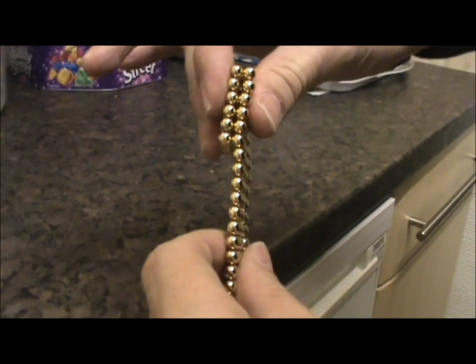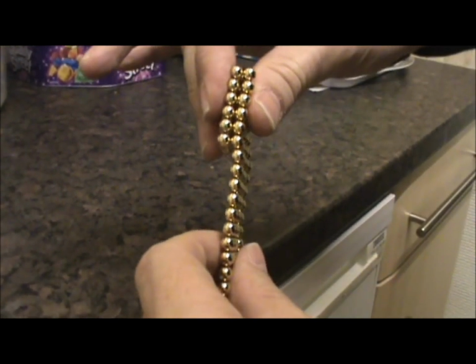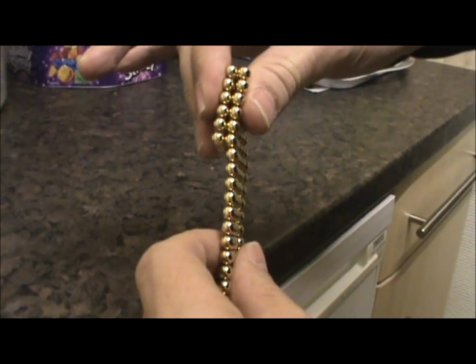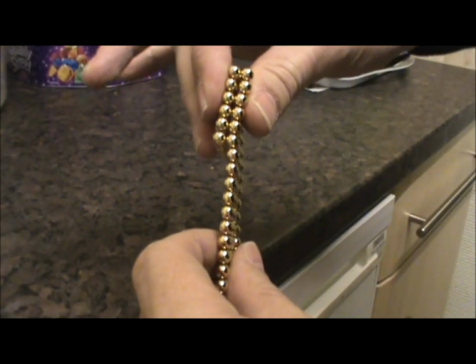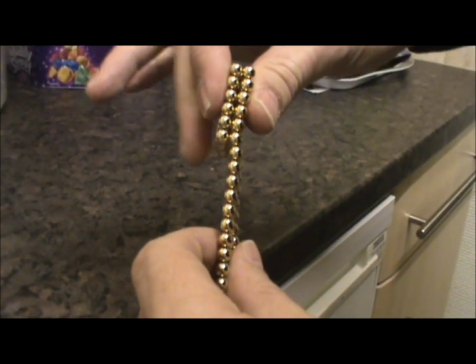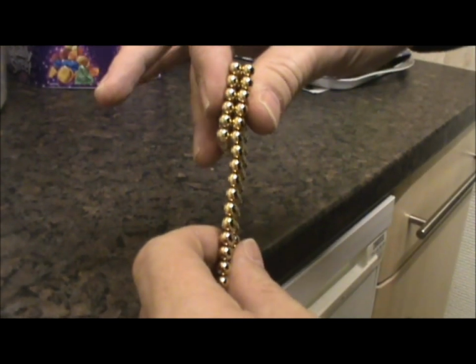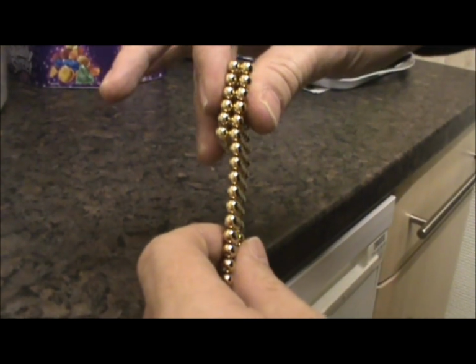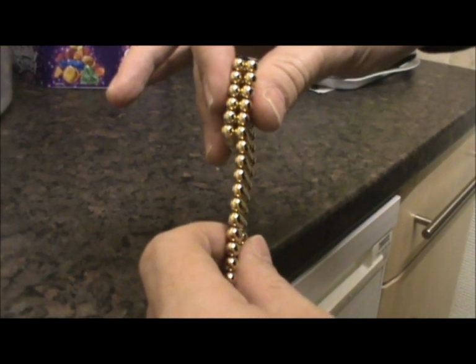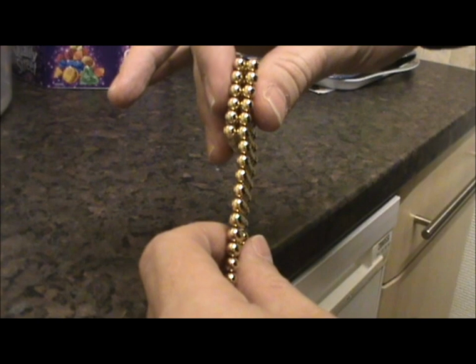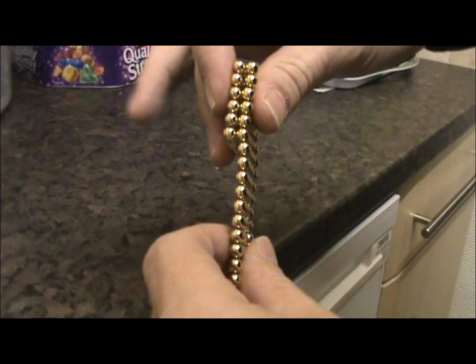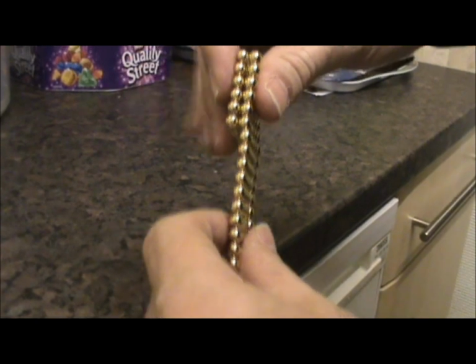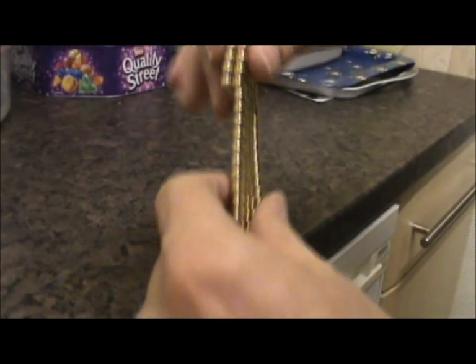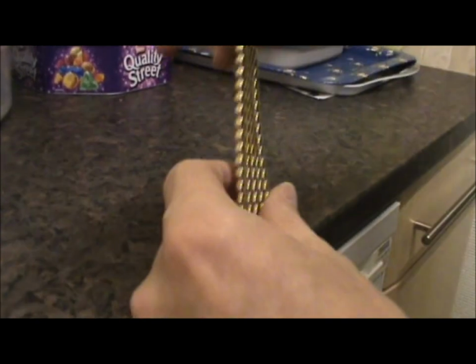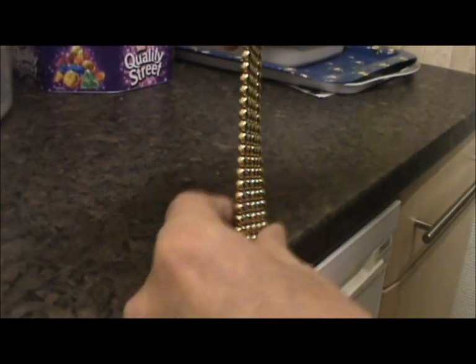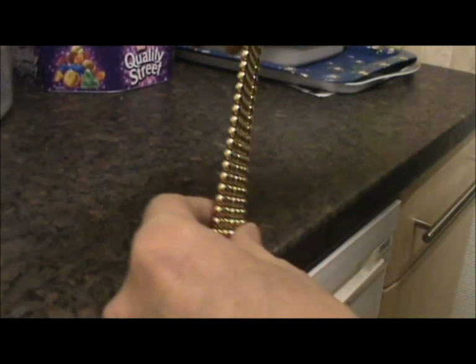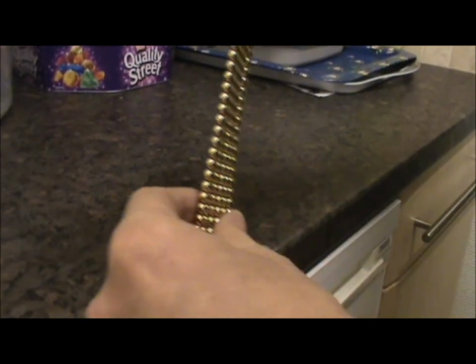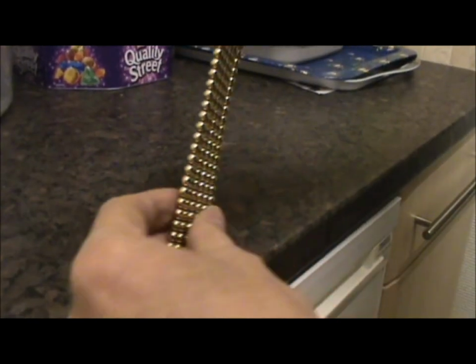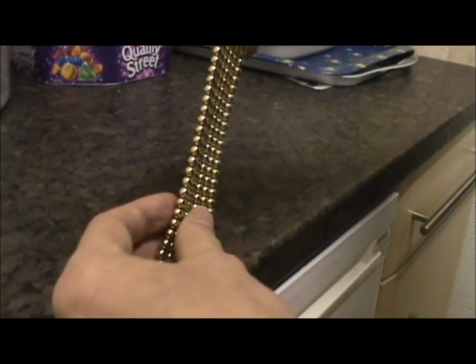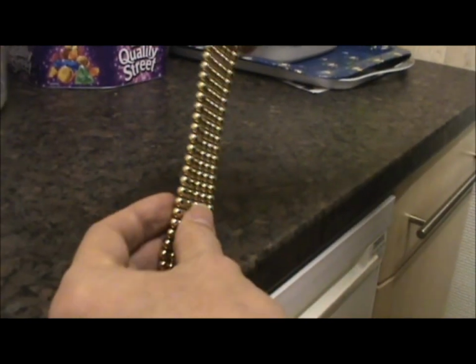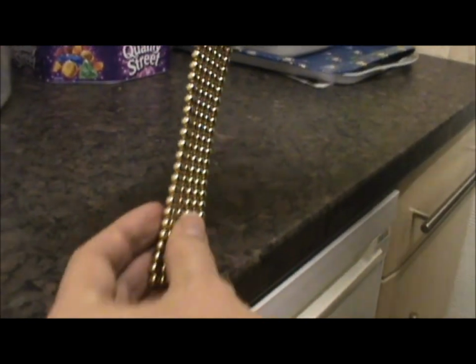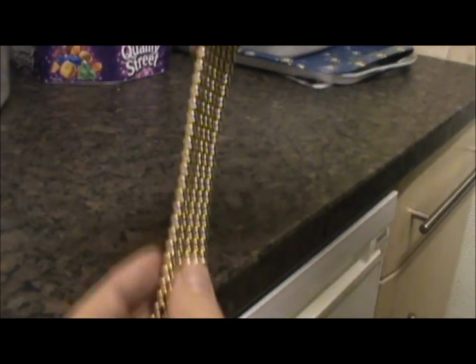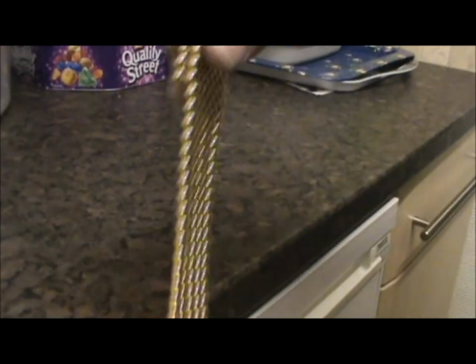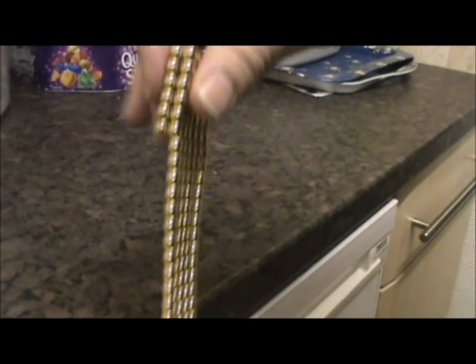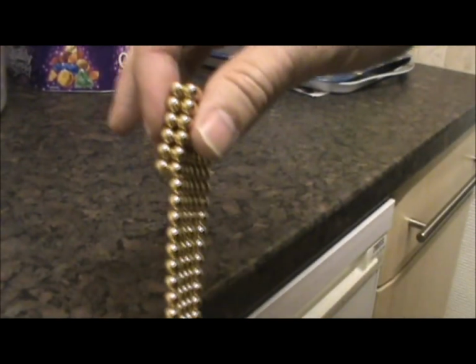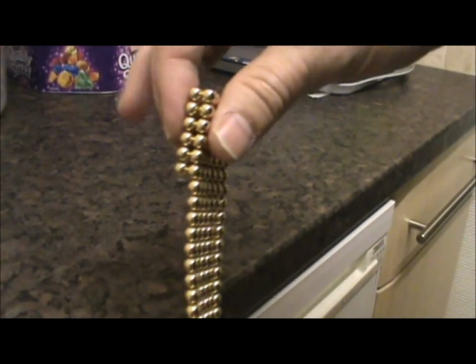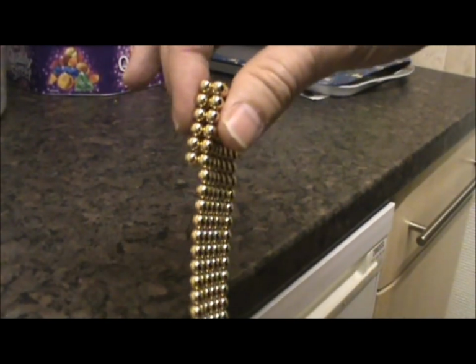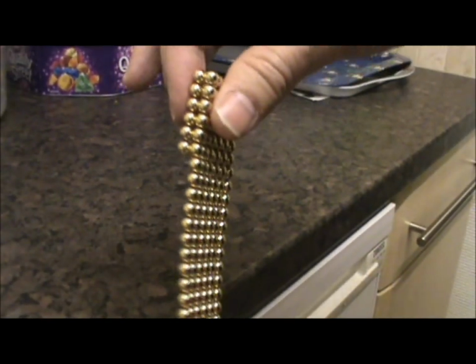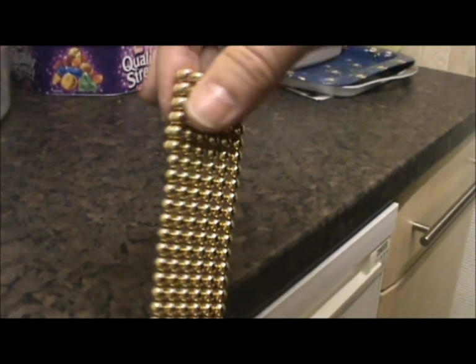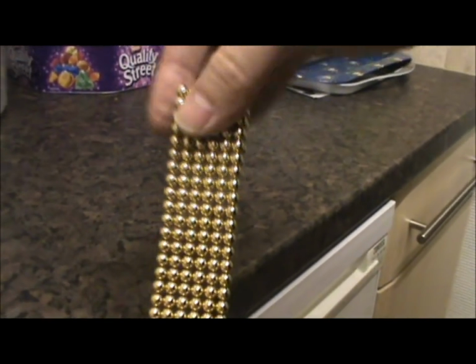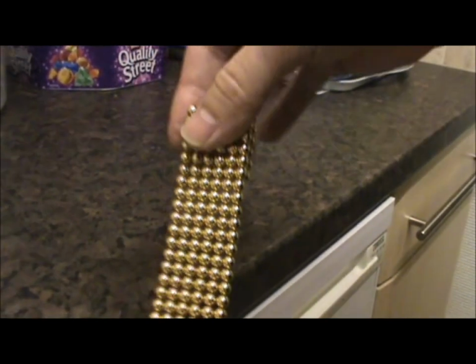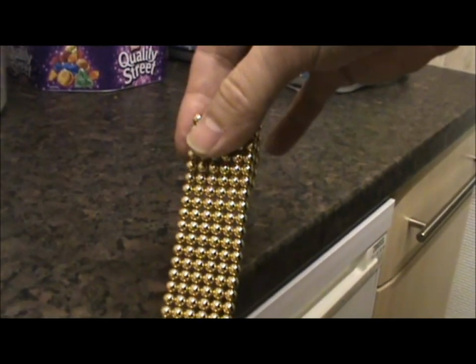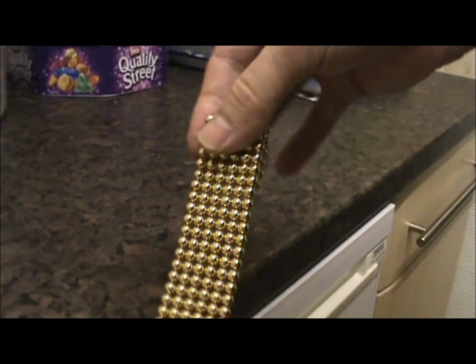Gently, until it forms that shape. And you turn it round like that and repeat the process.